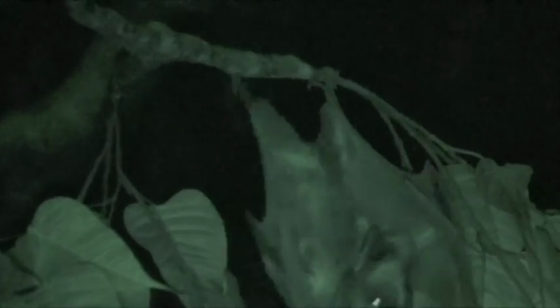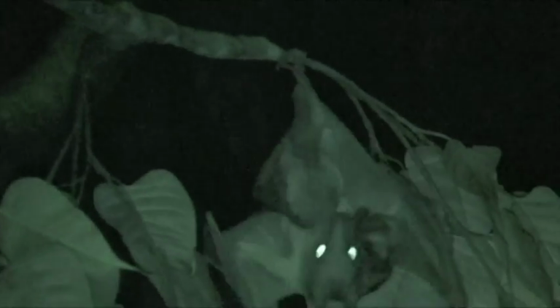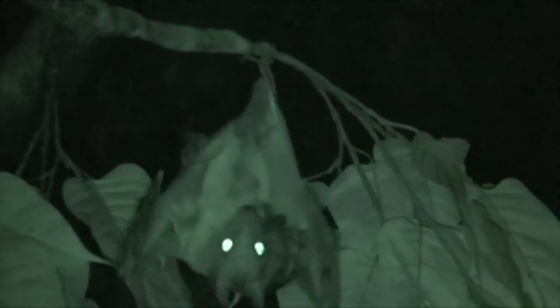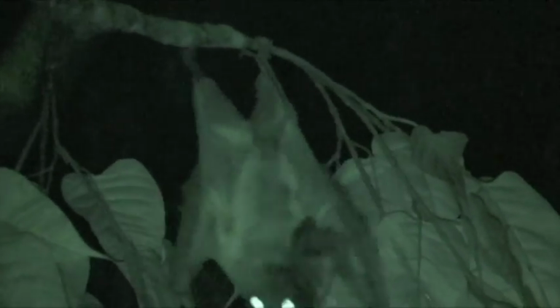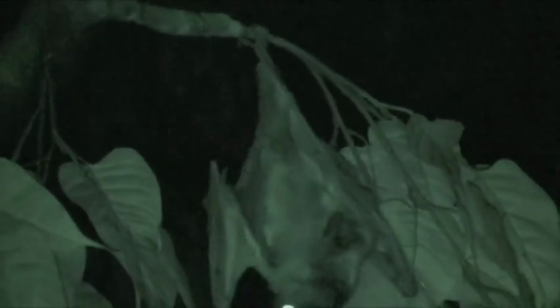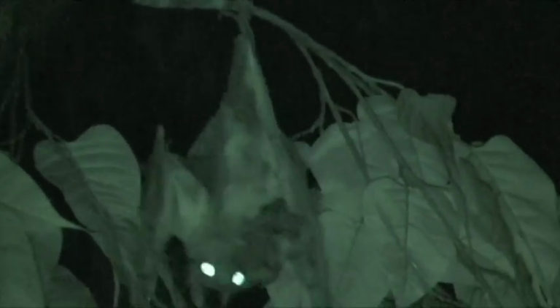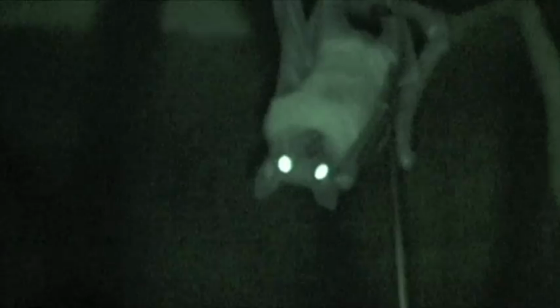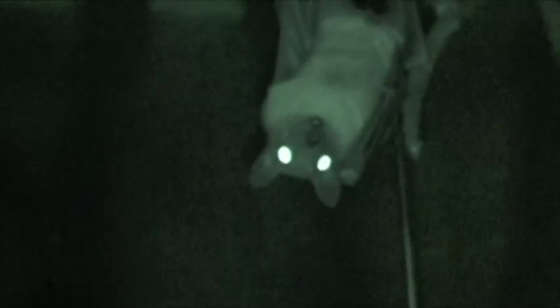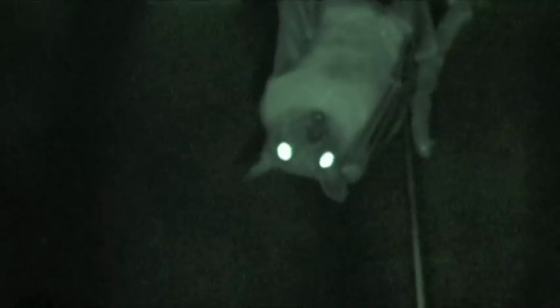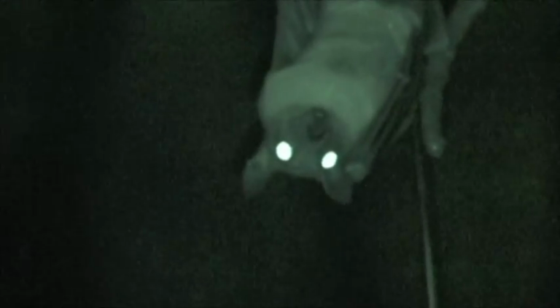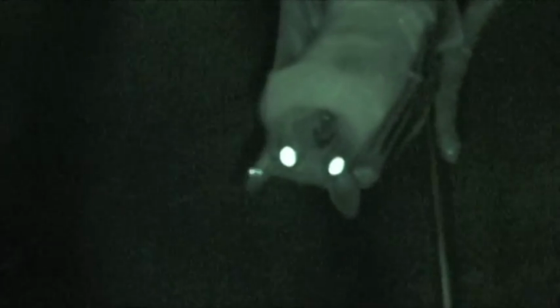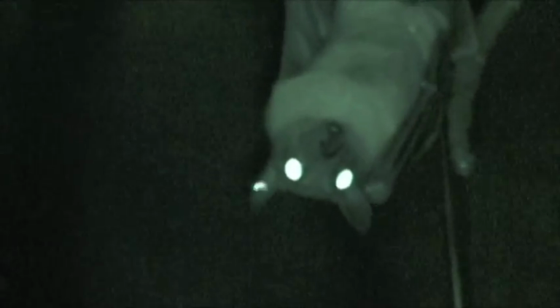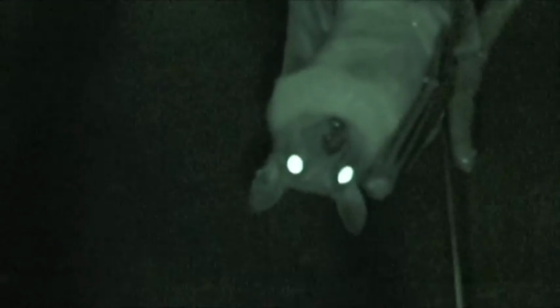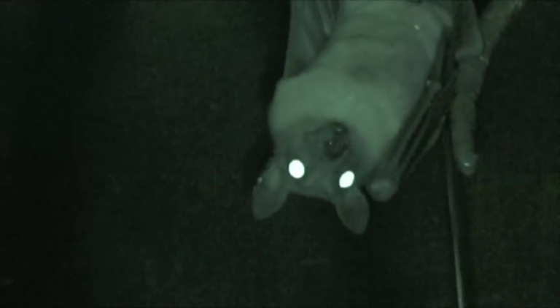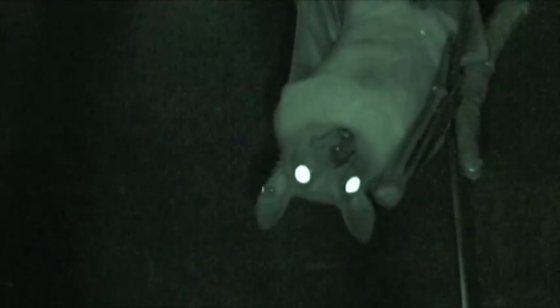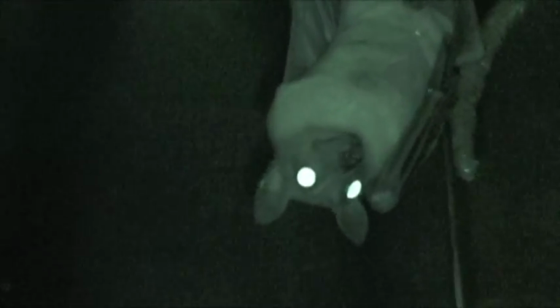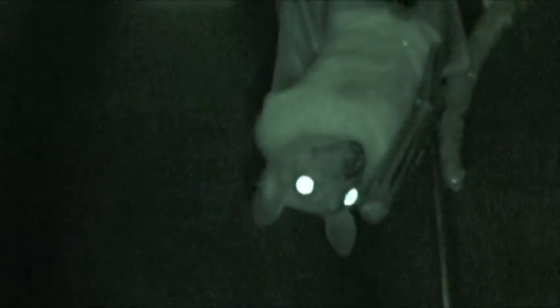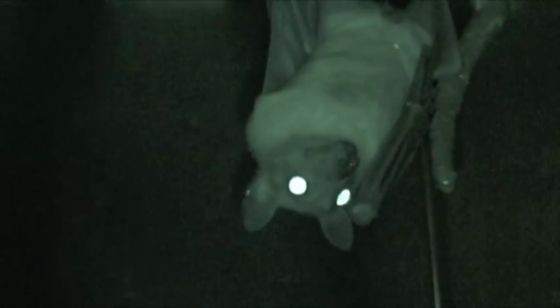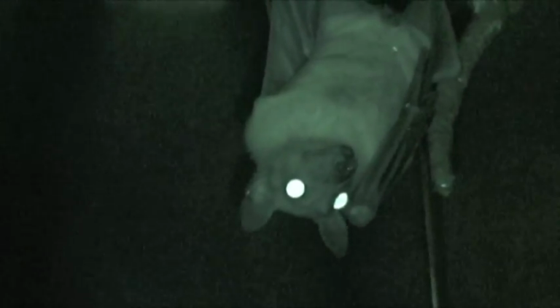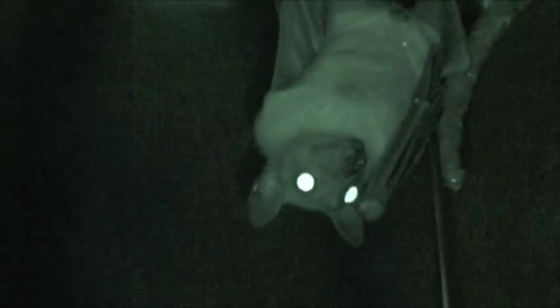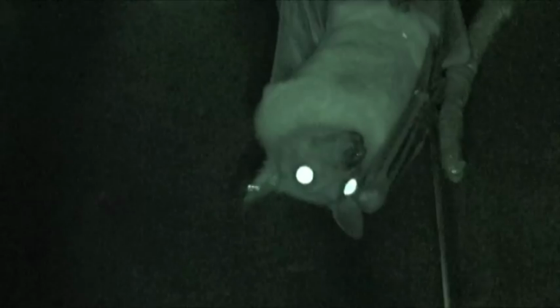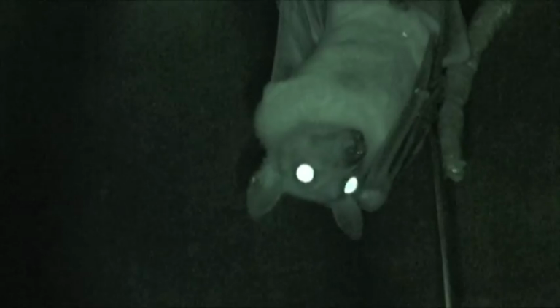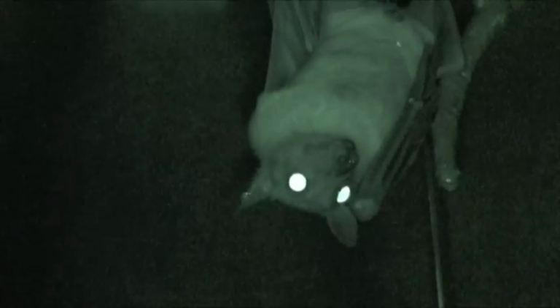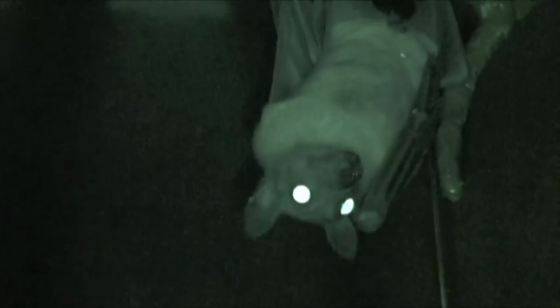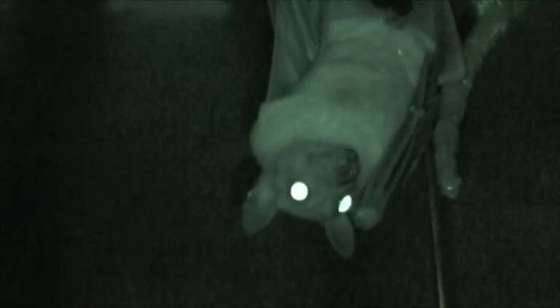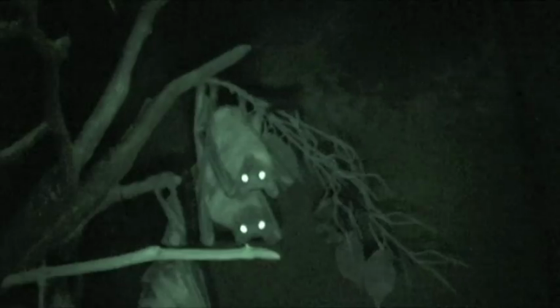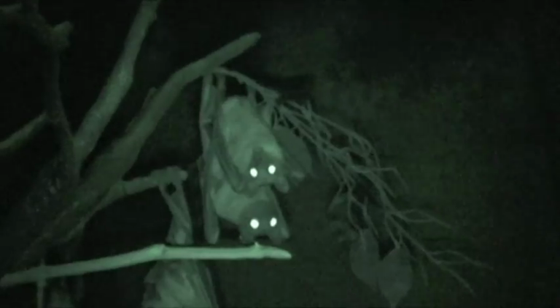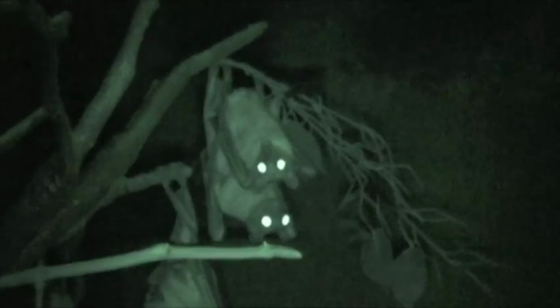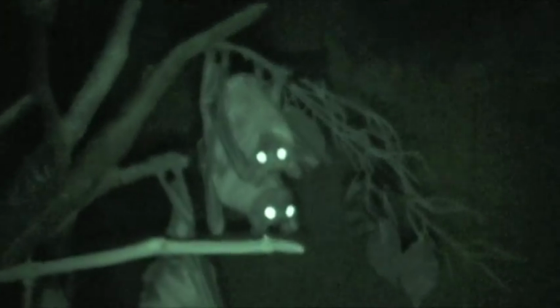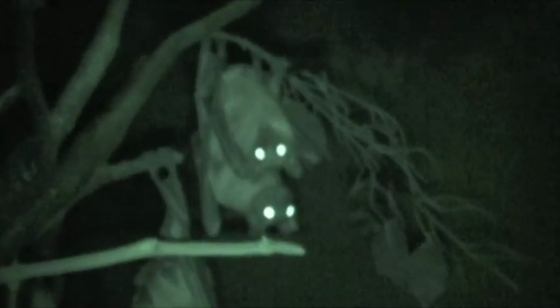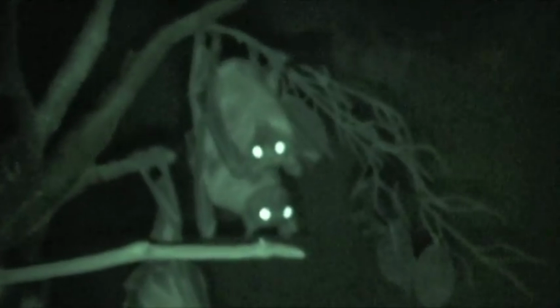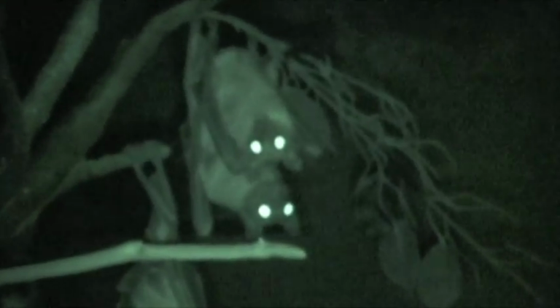The stereotypic experience — people think that bats are really truly frightening looking, but if you look at their faces, they're actually kind of cute looking.